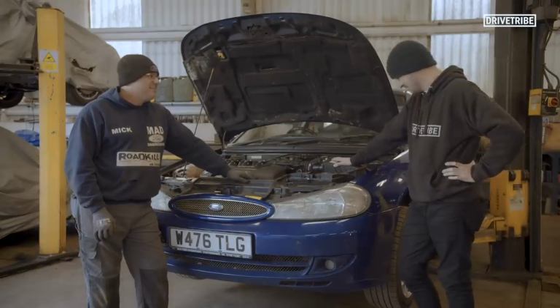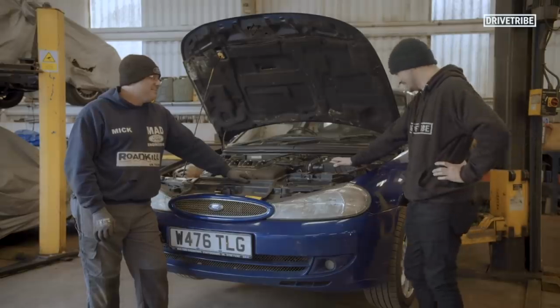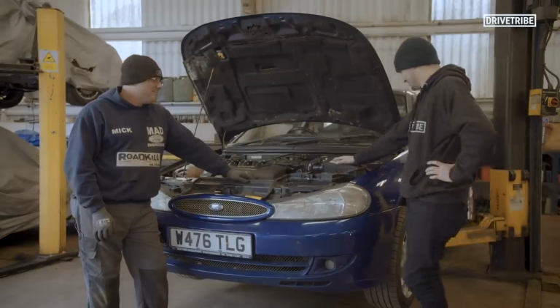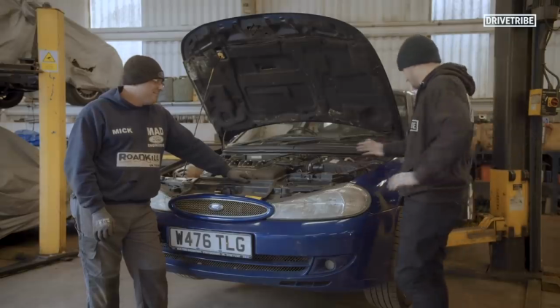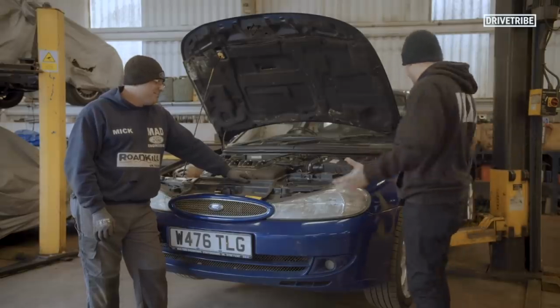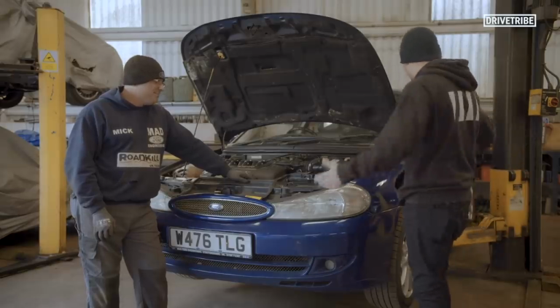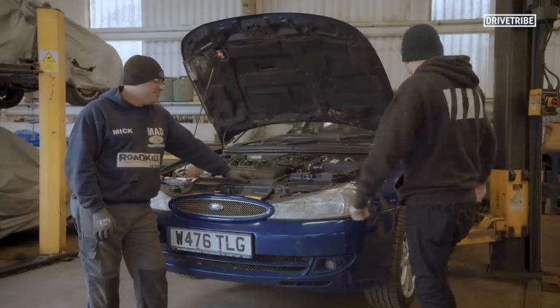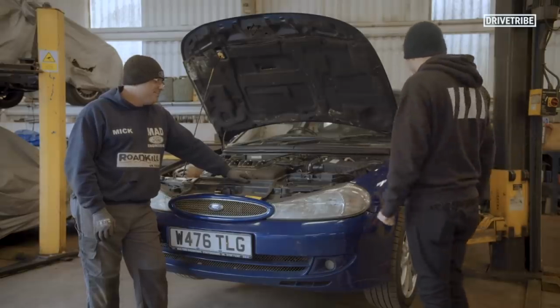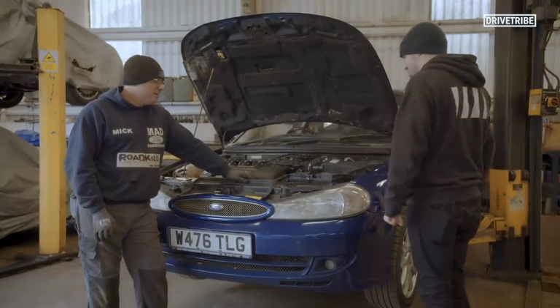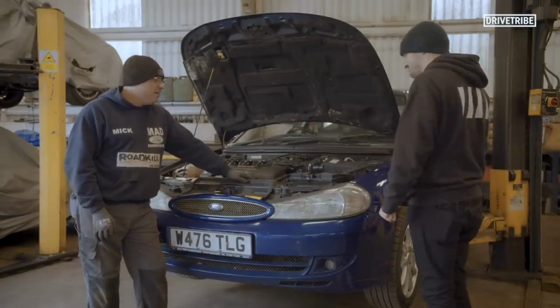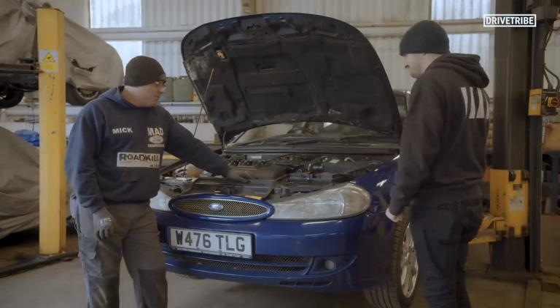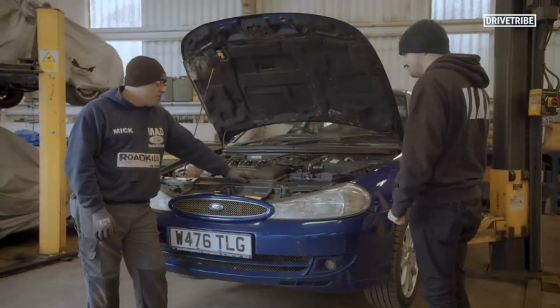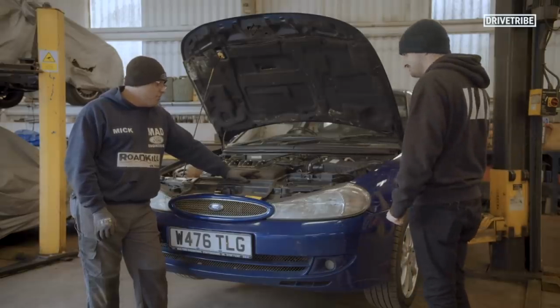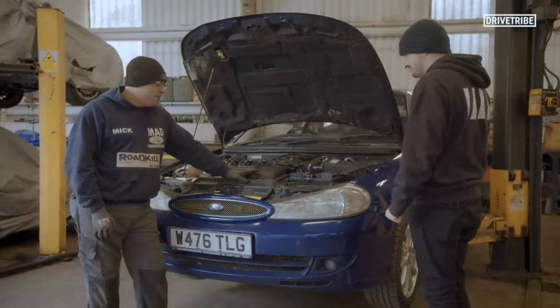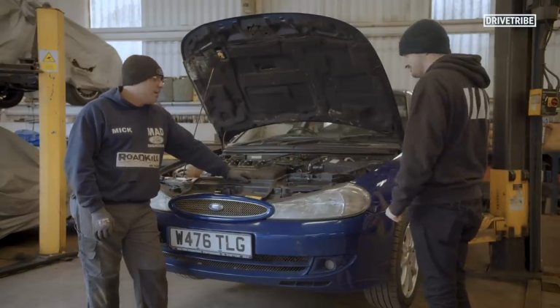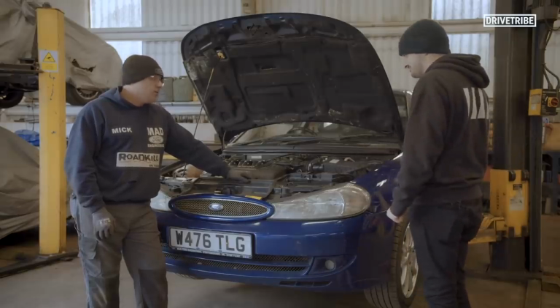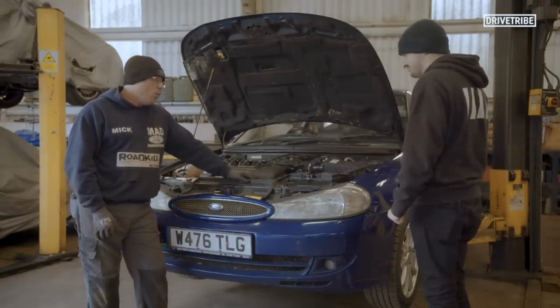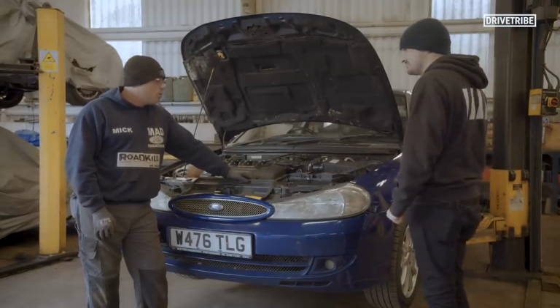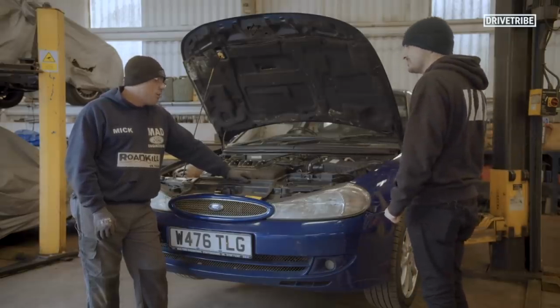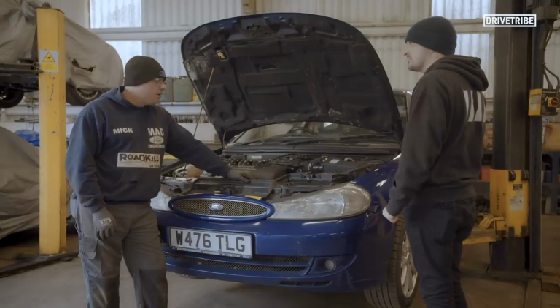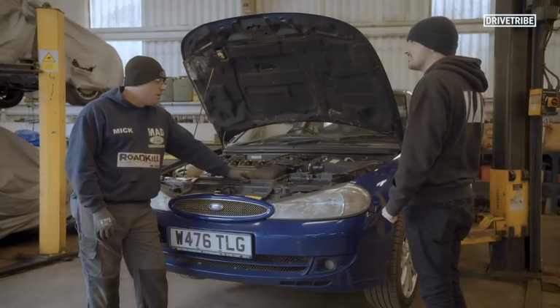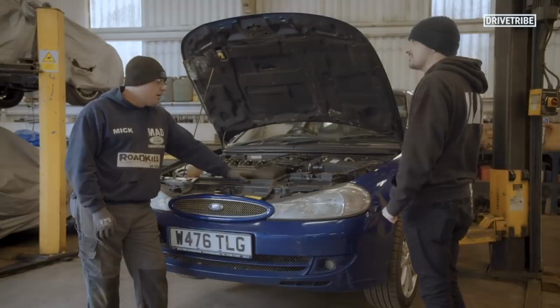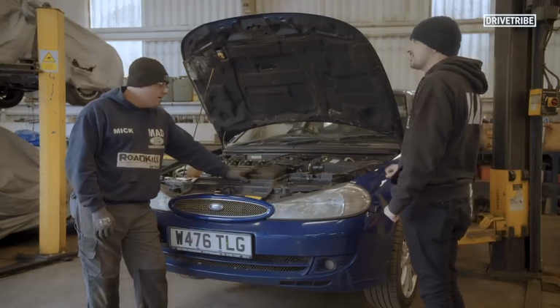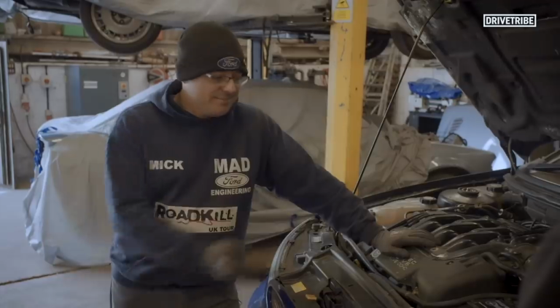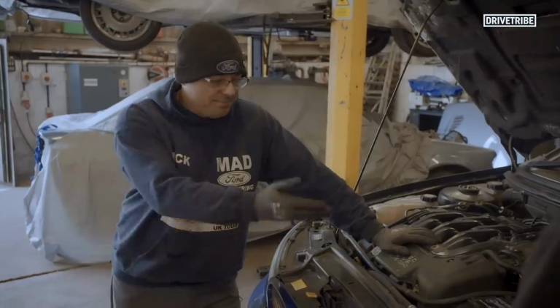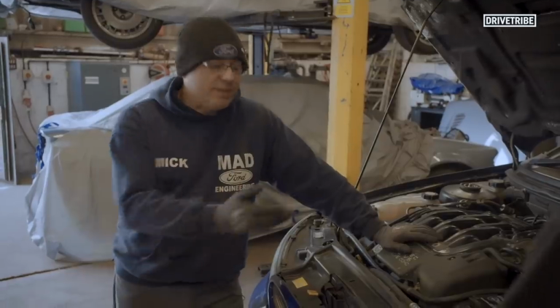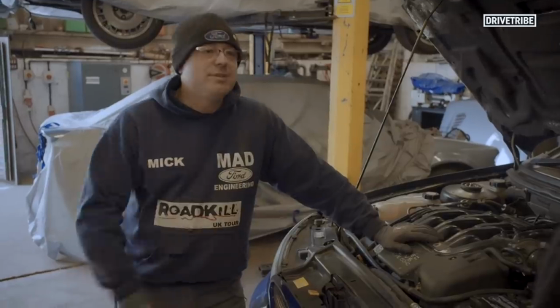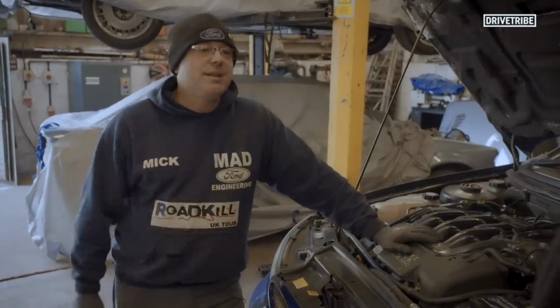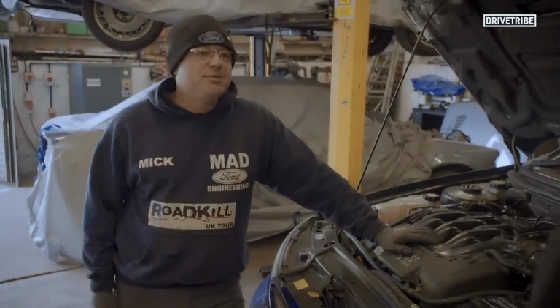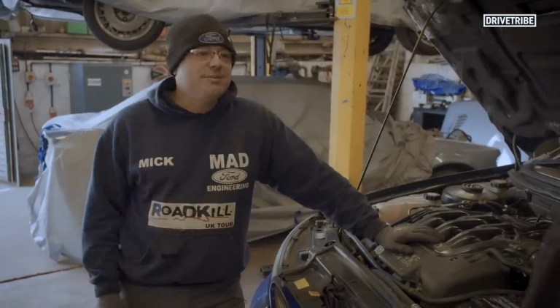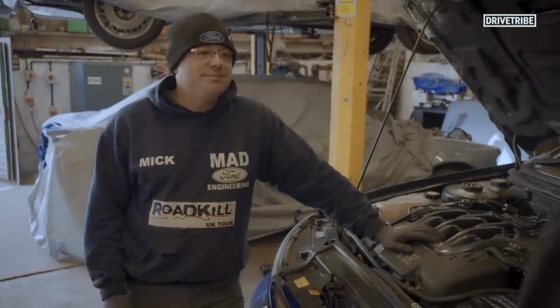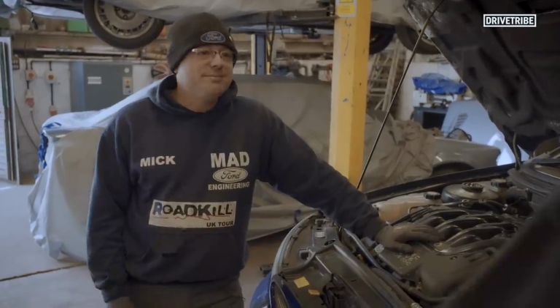What's the first job then? First job, as with all jobs on a car - battery disconnection. Let's go.